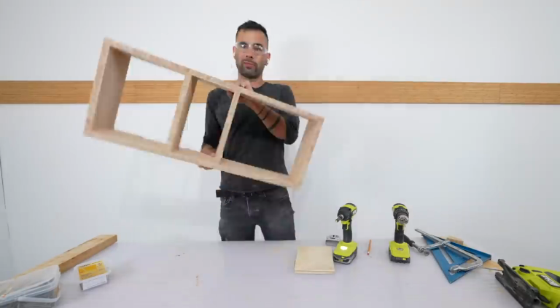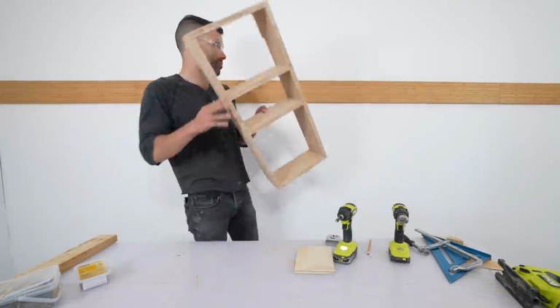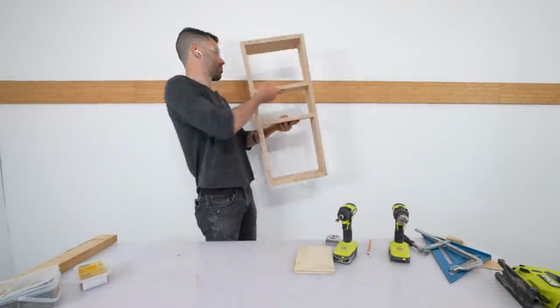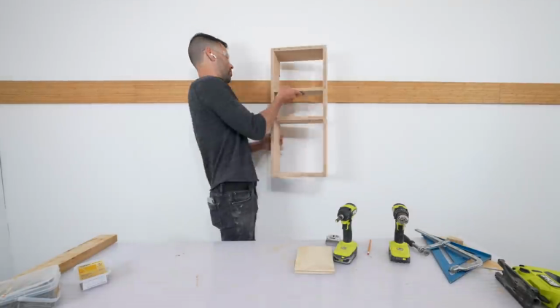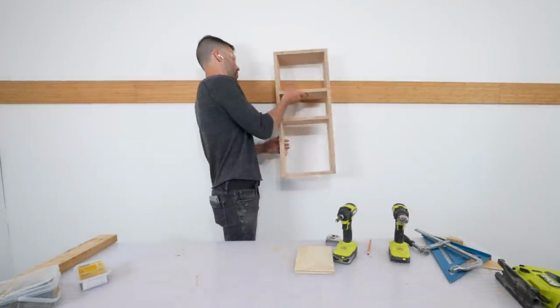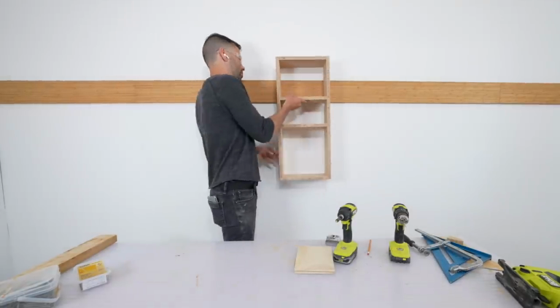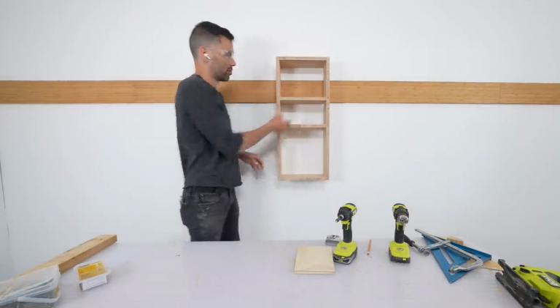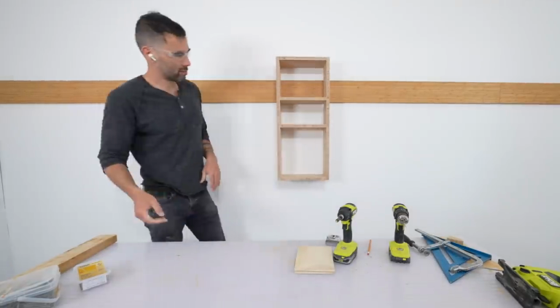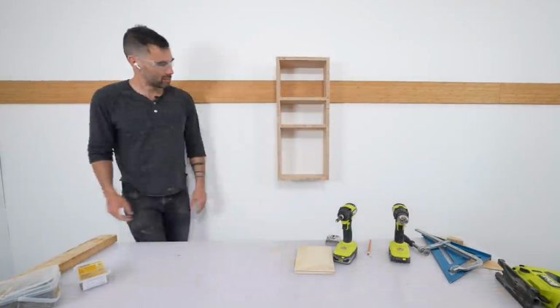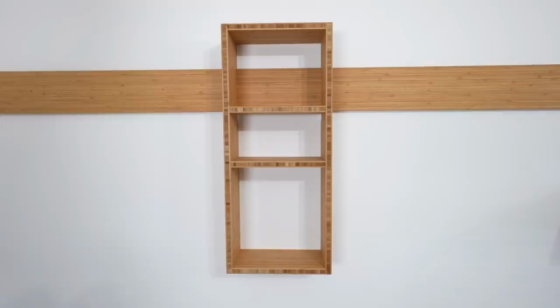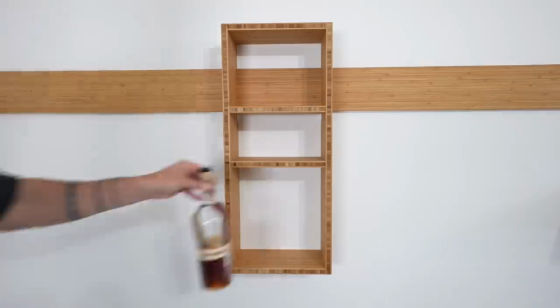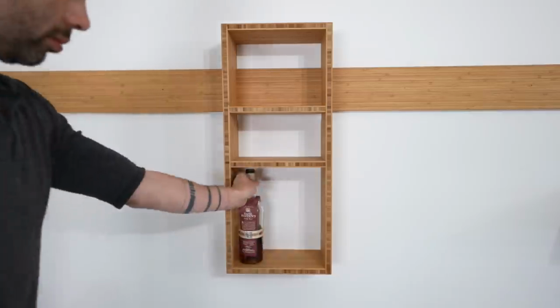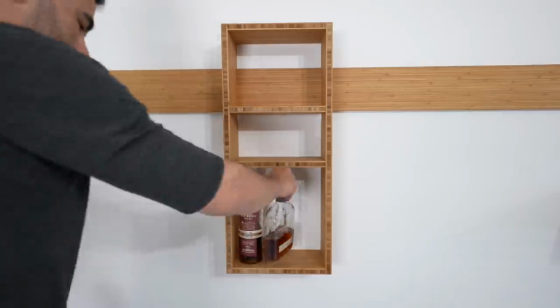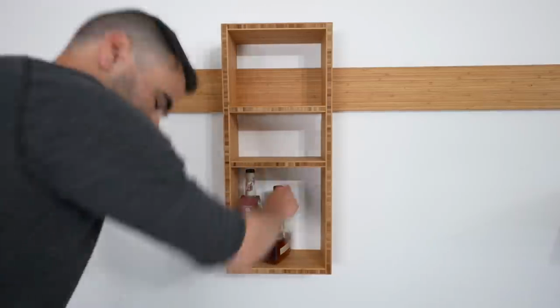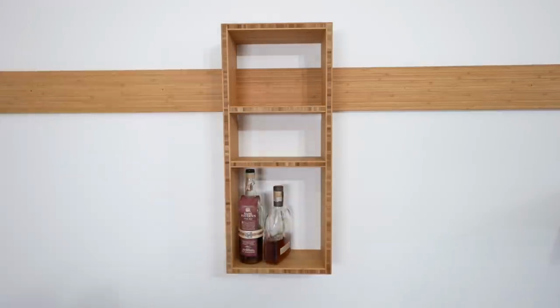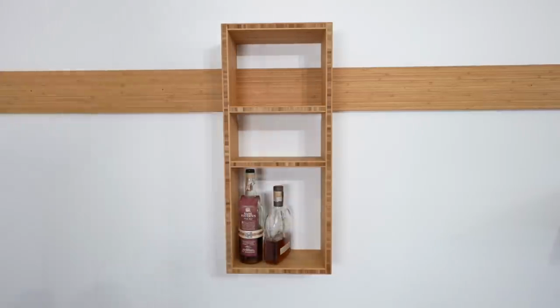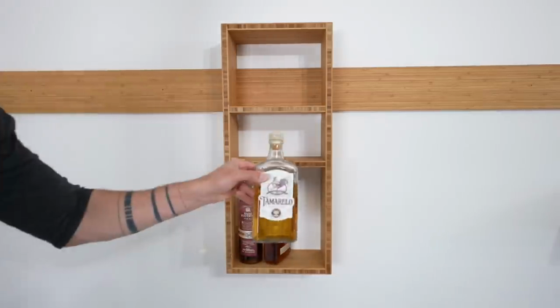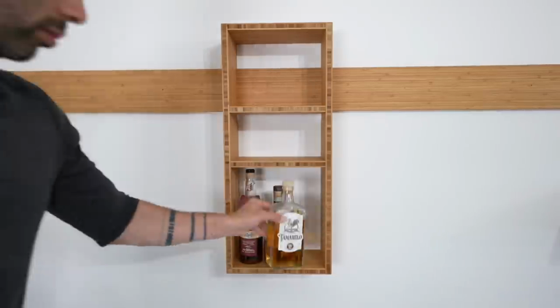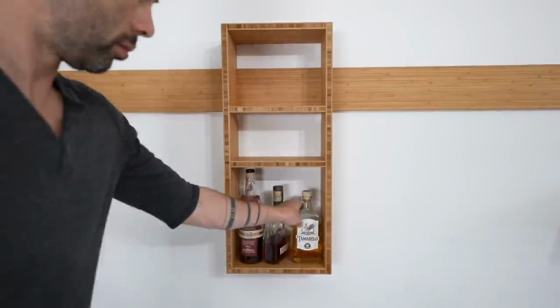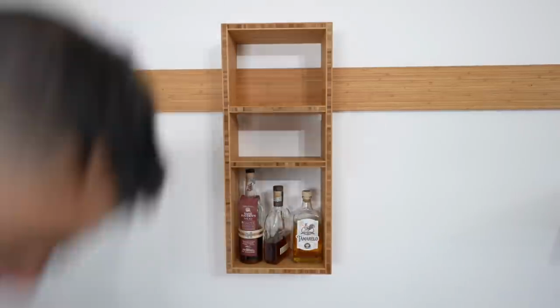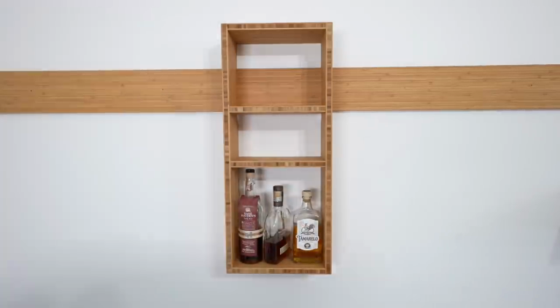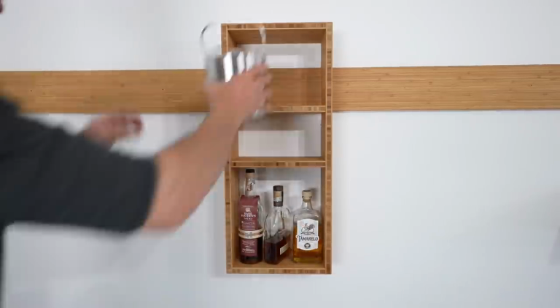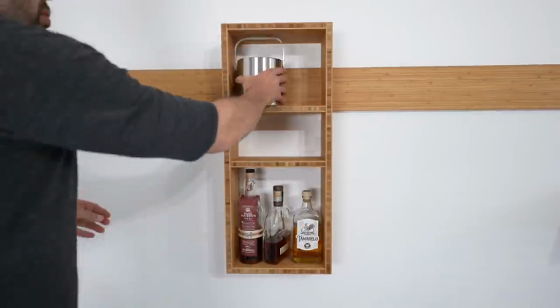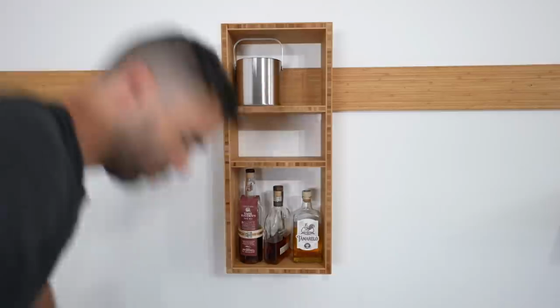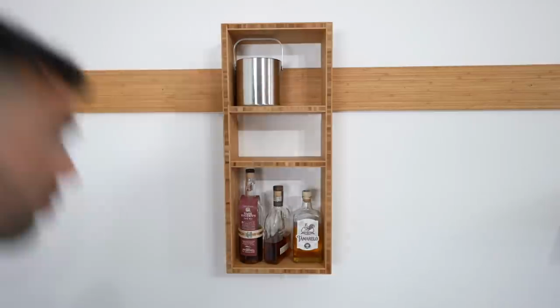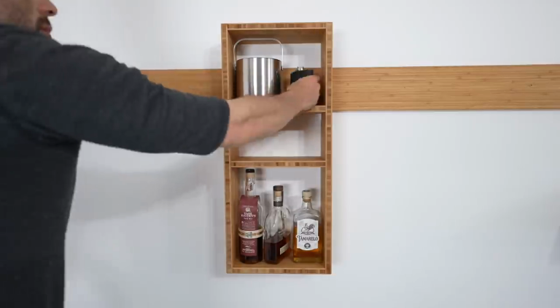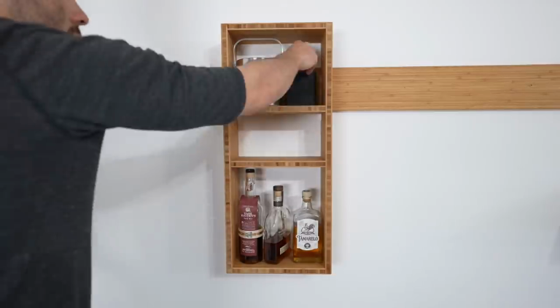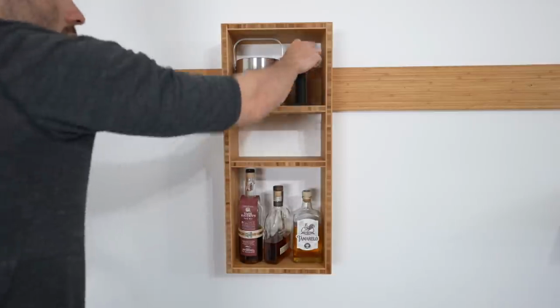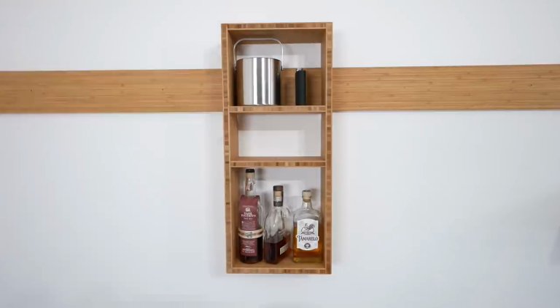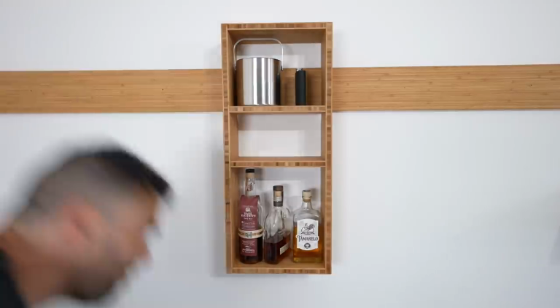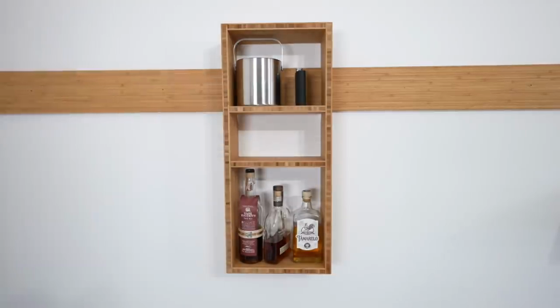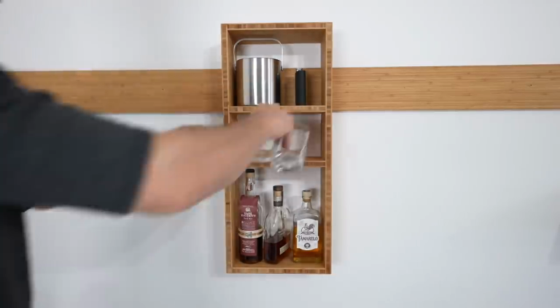Perfect little liquor shelf — not too much so that you're overwhelmed with choice, just the good stuff.